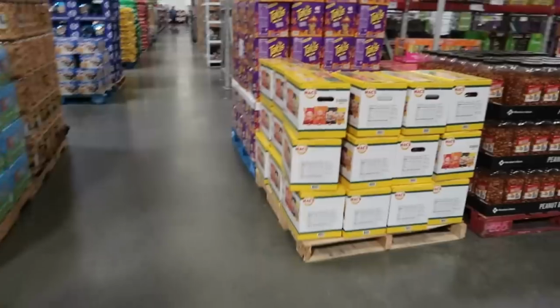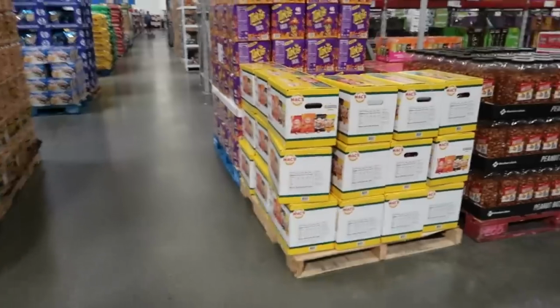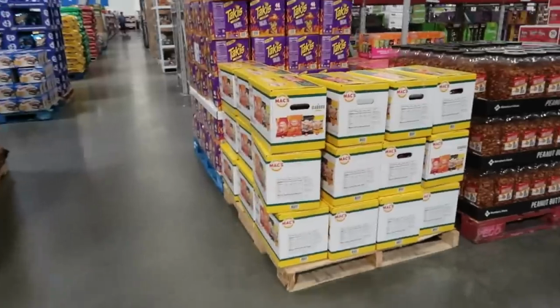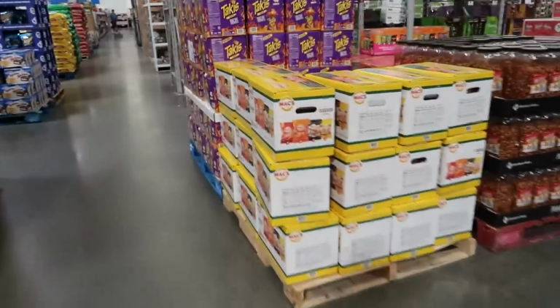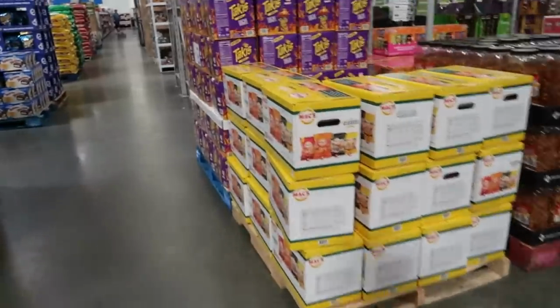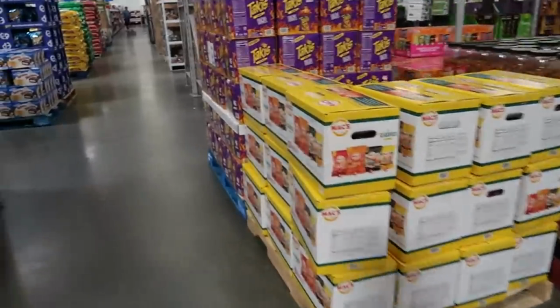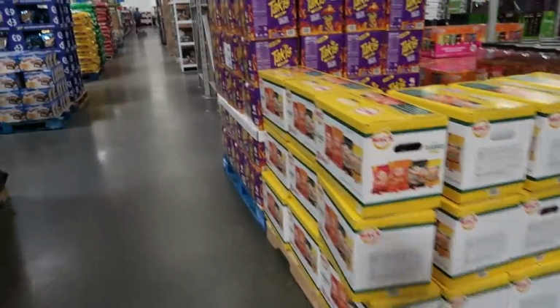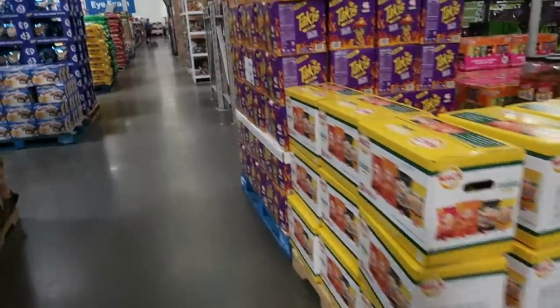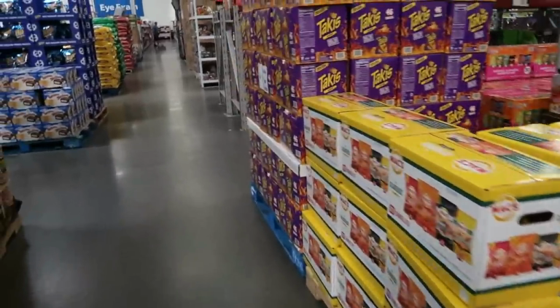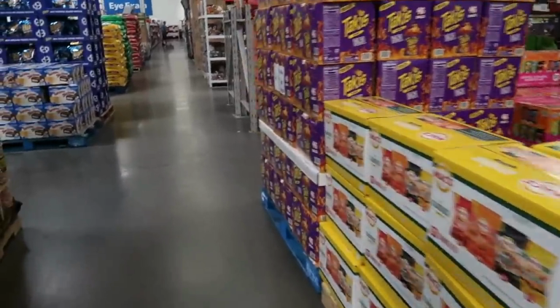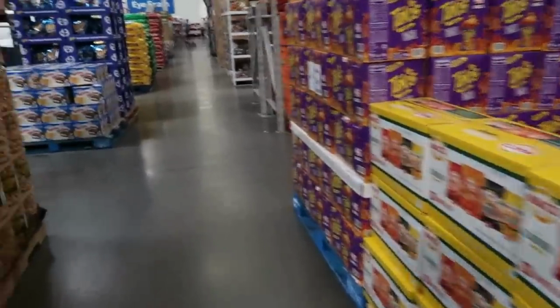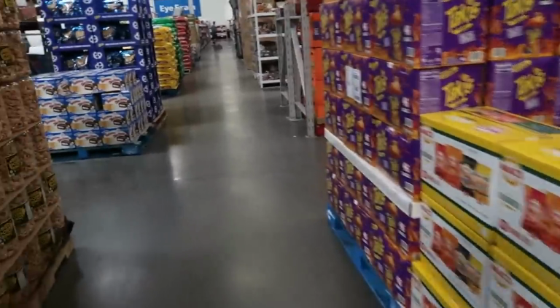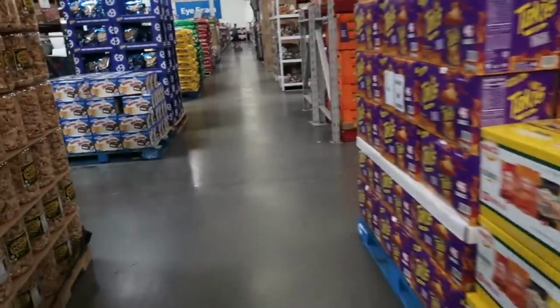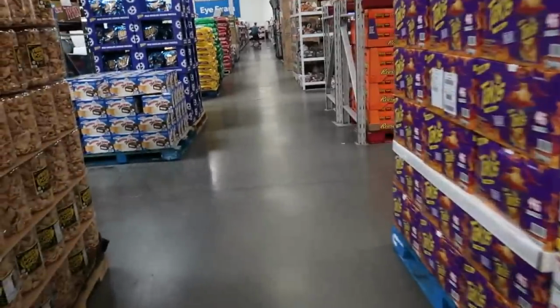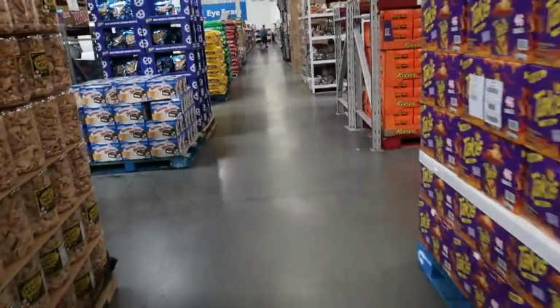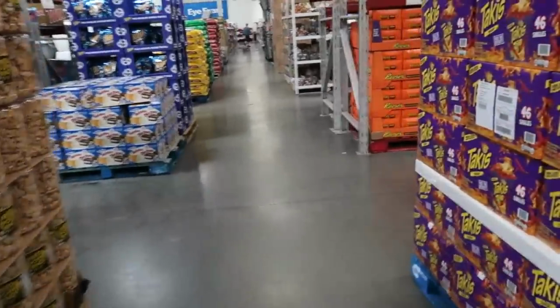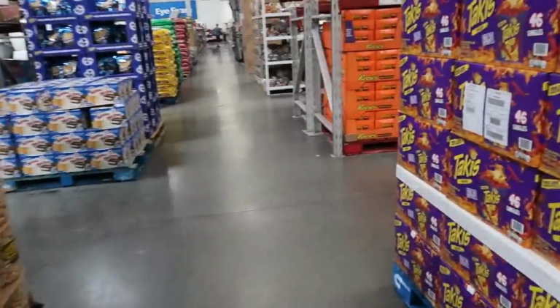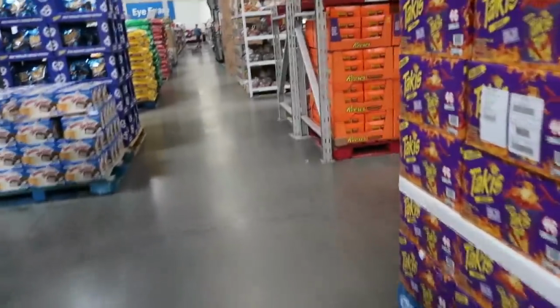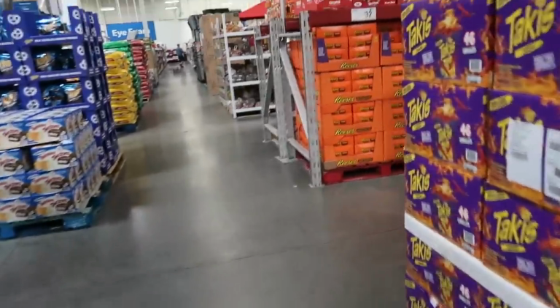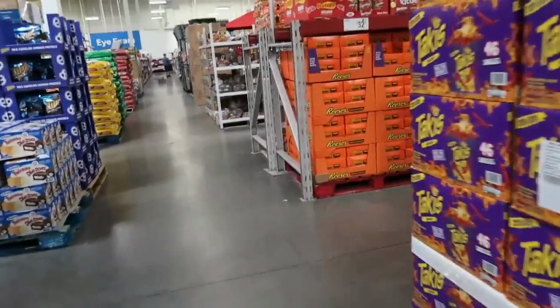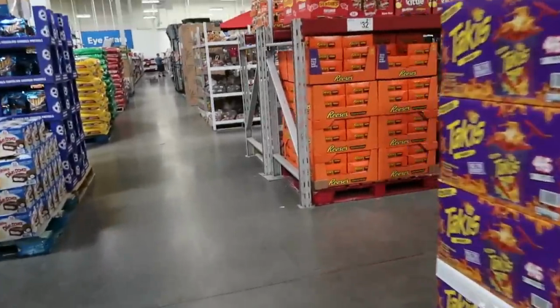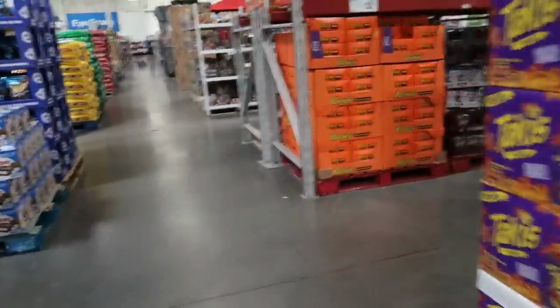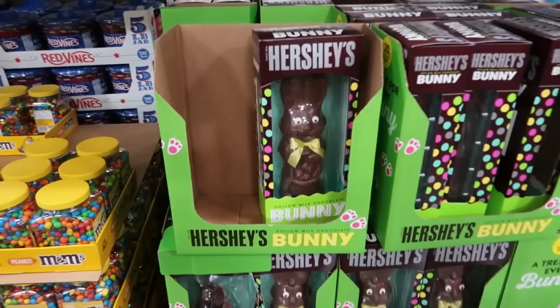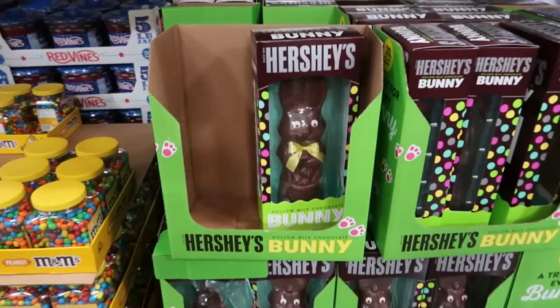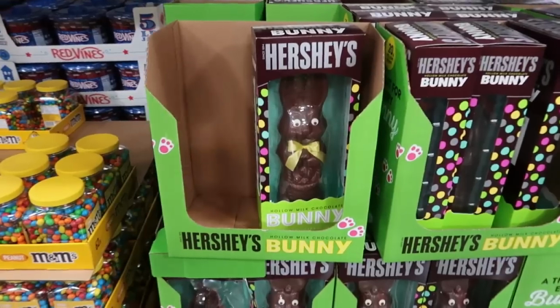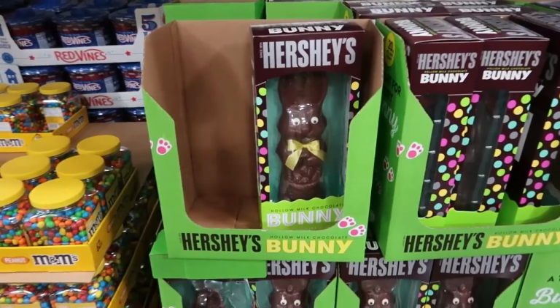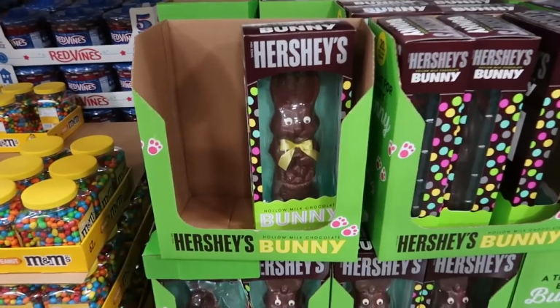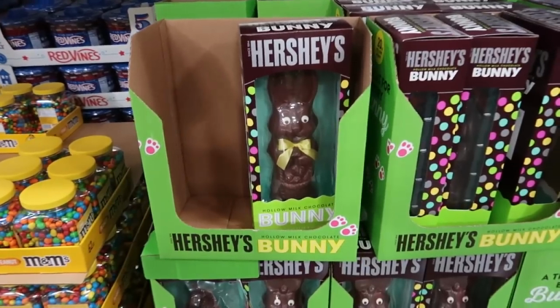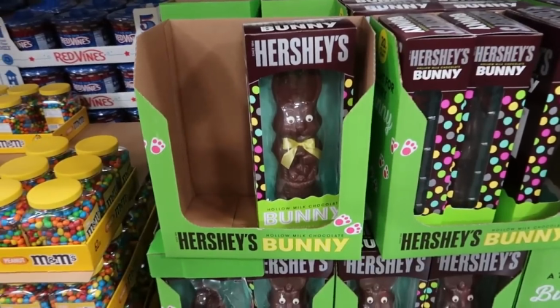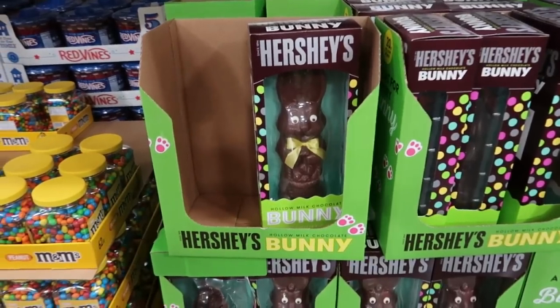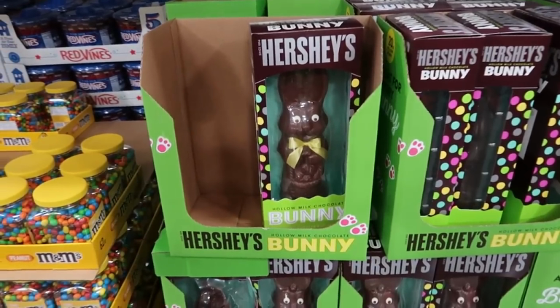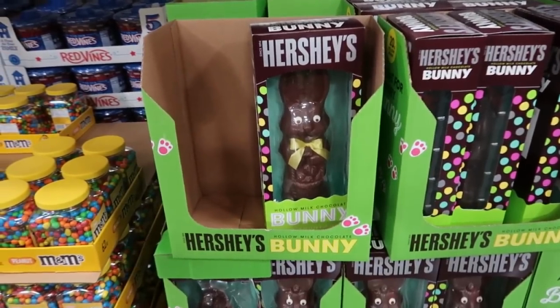I didn't pick up much today — I'm heading up to the register. I have some big old Hershey's bunnies.